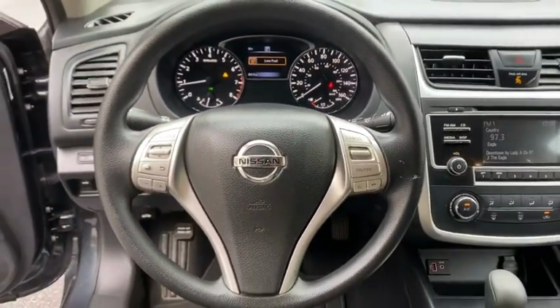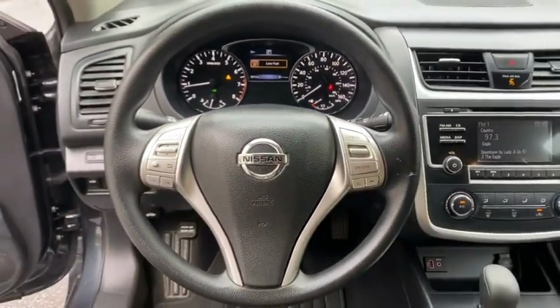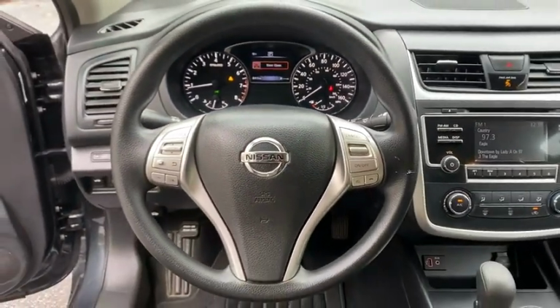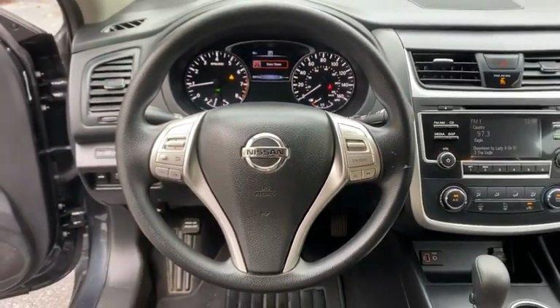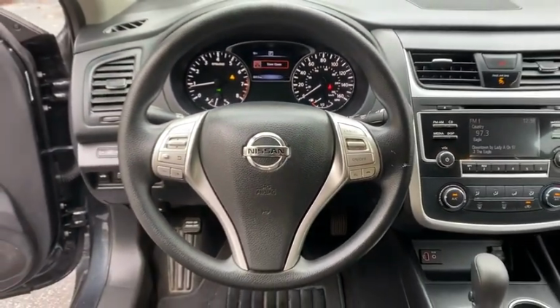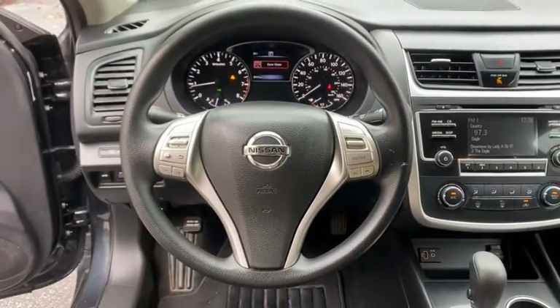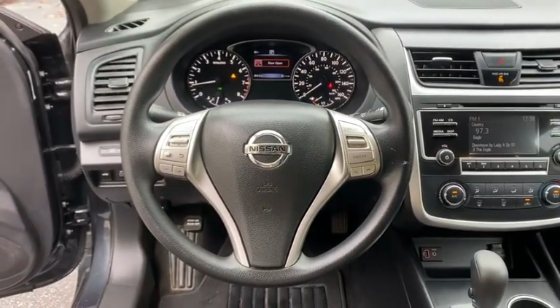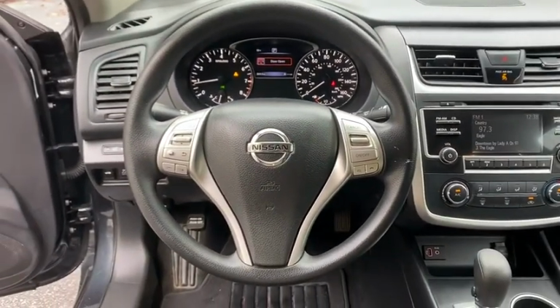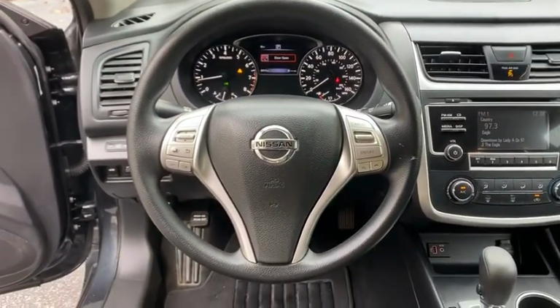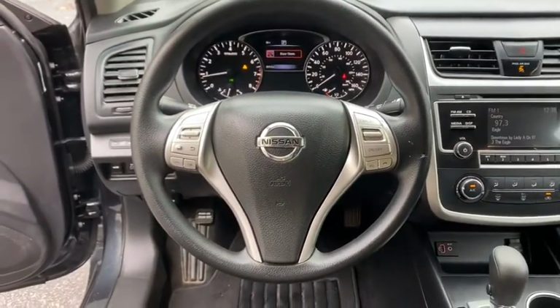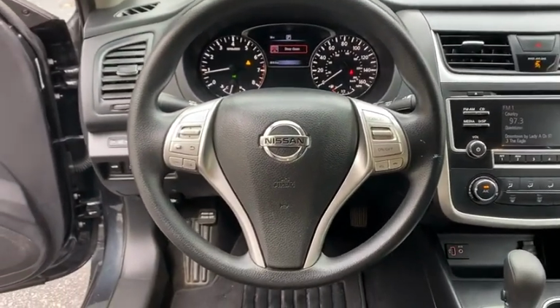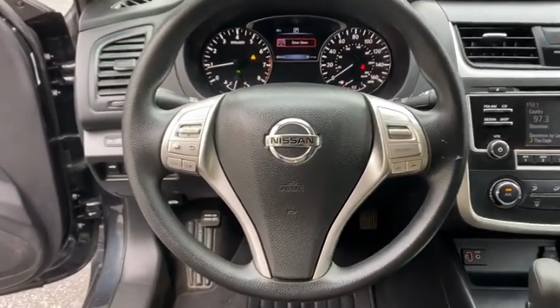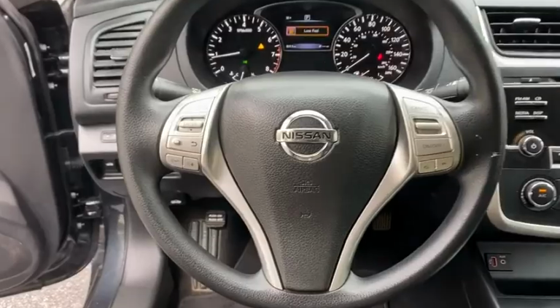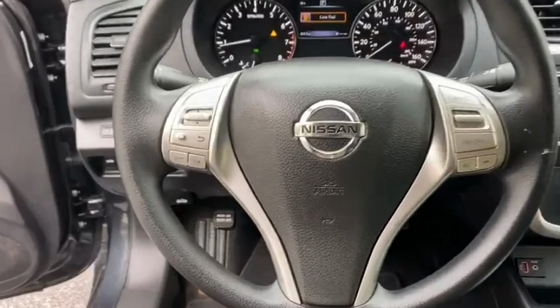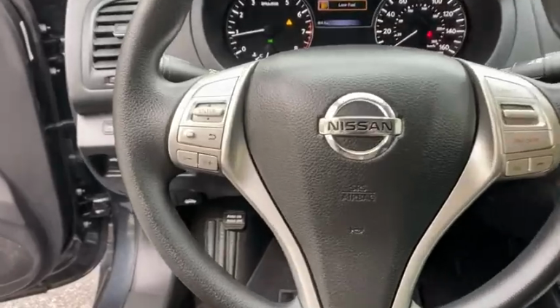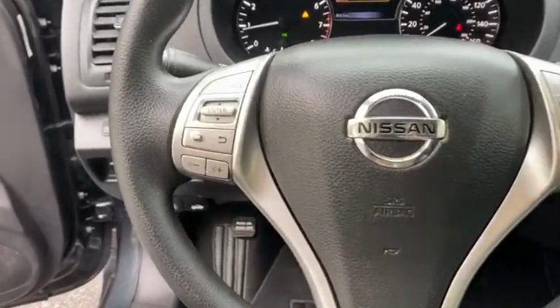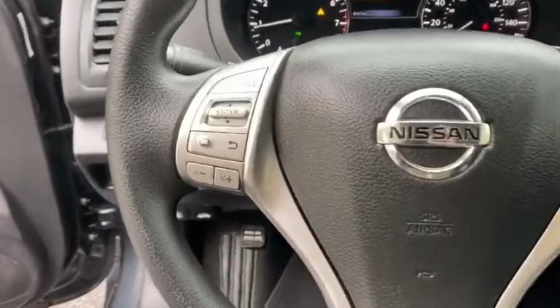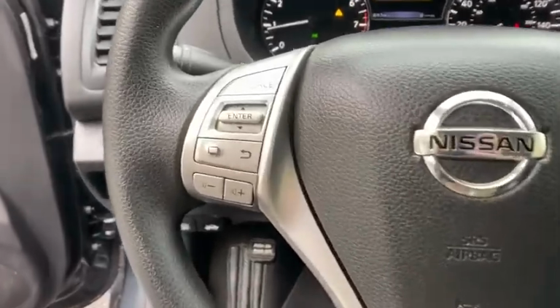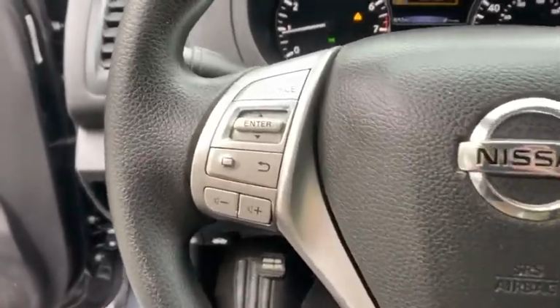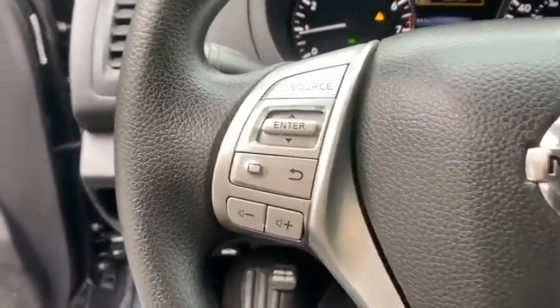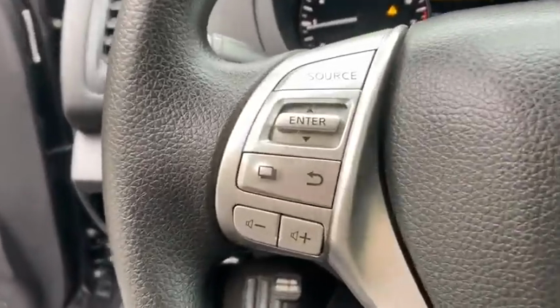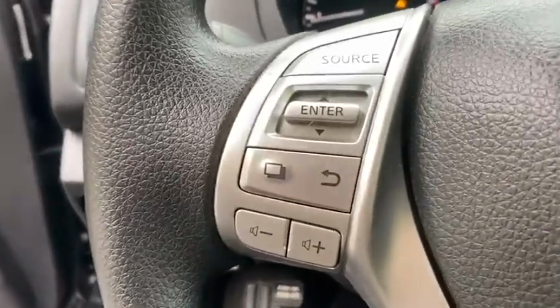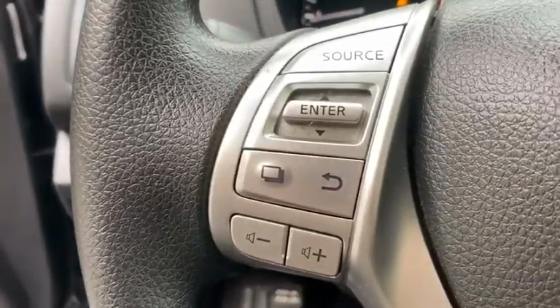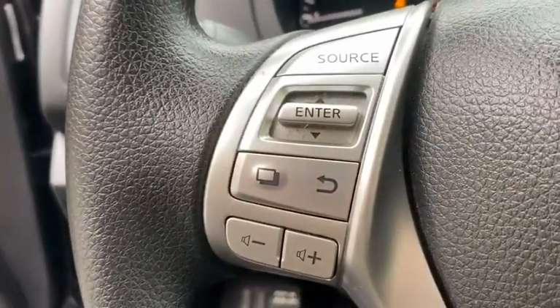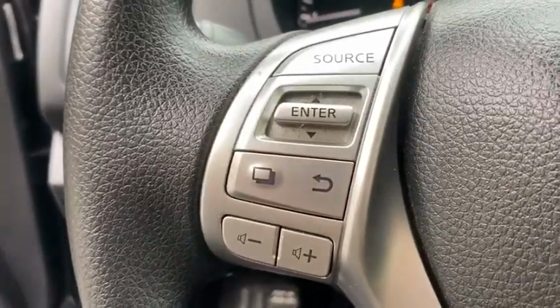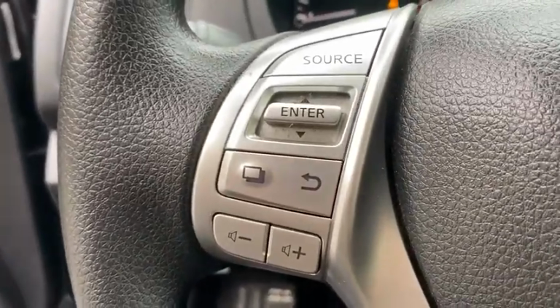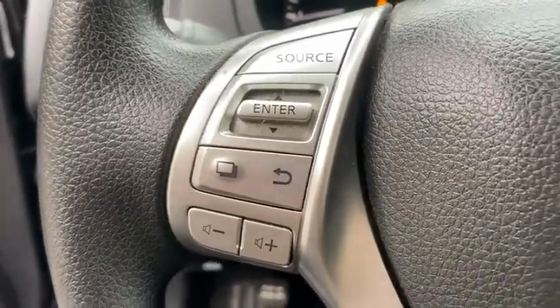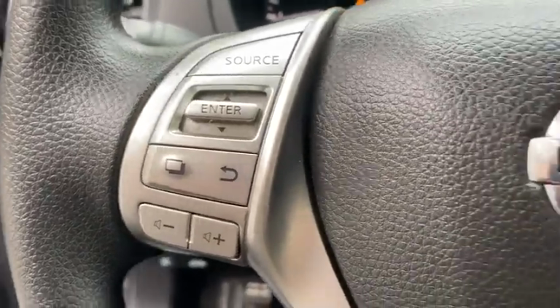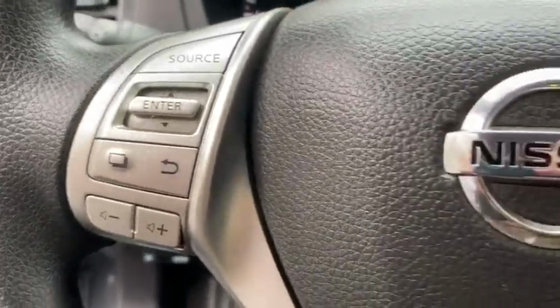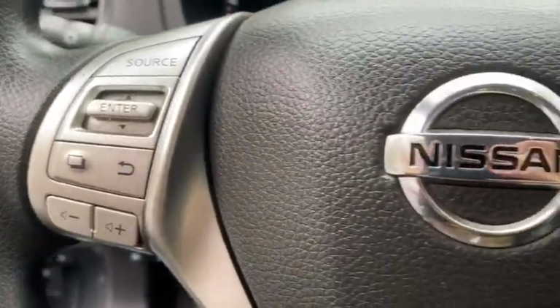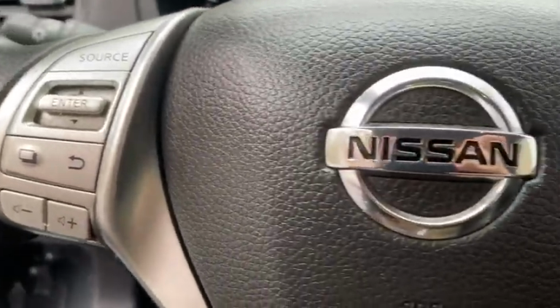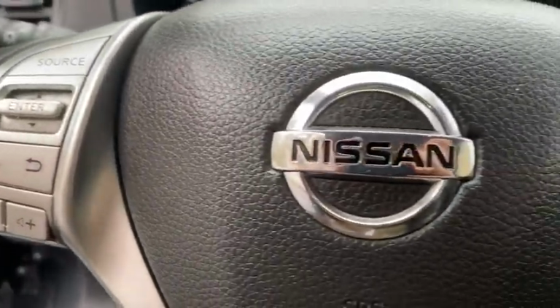Brake assist, overhead console, tachometer, panic alarm, cloth seat trim, driver vanity mirror.